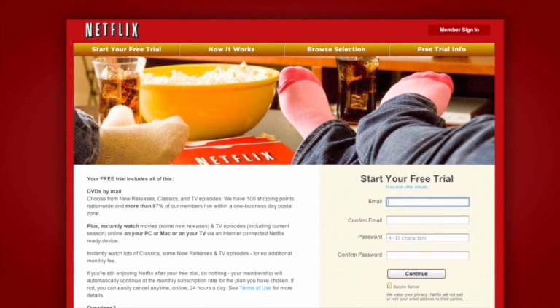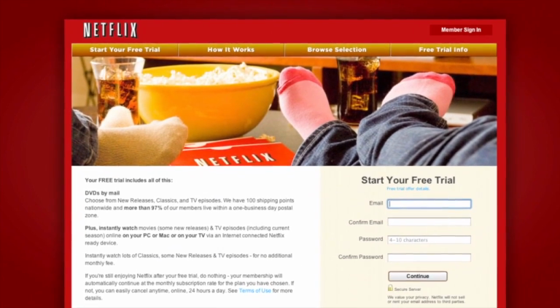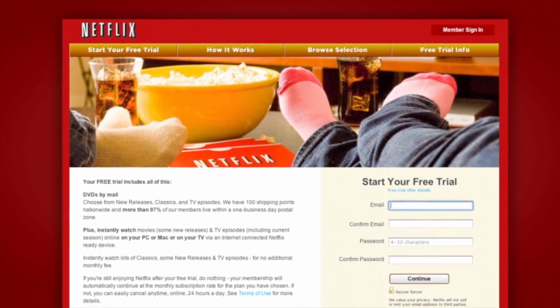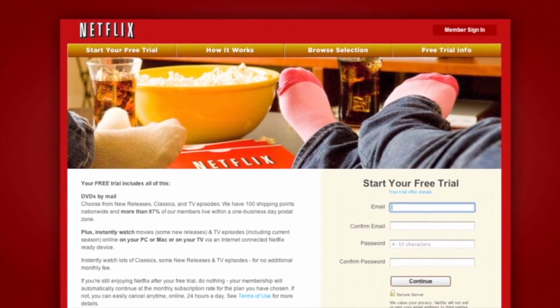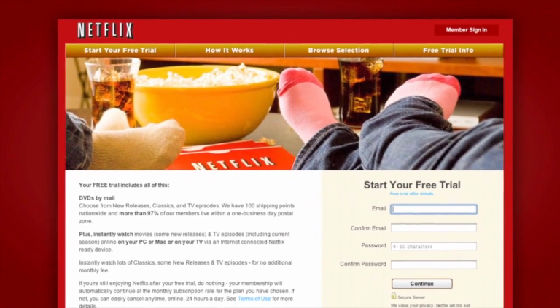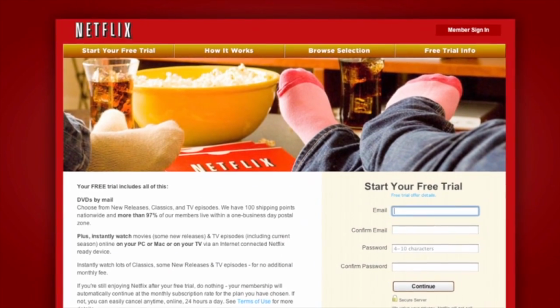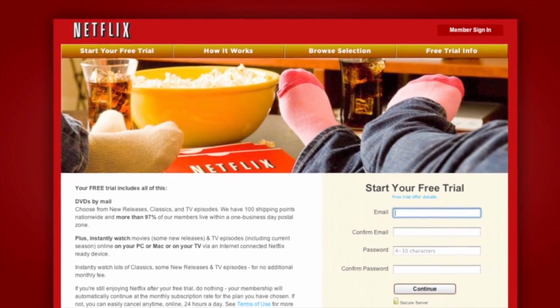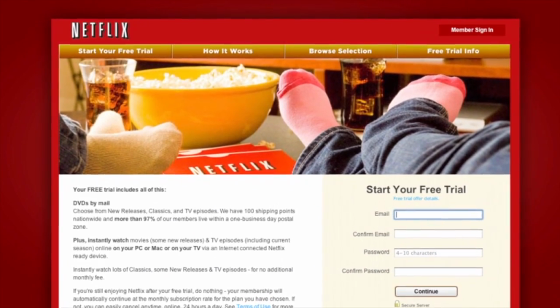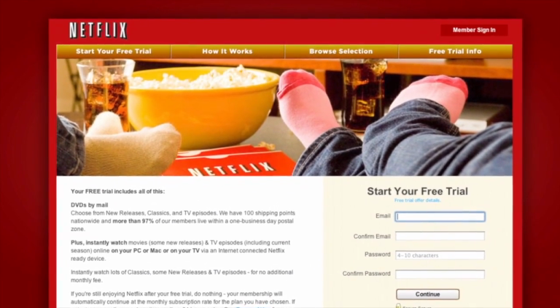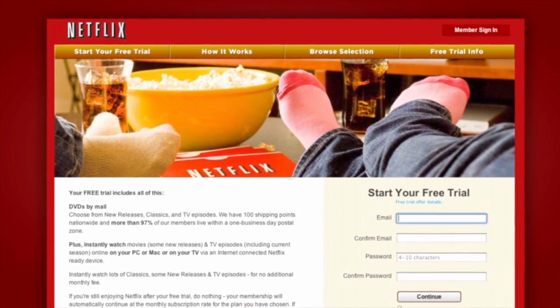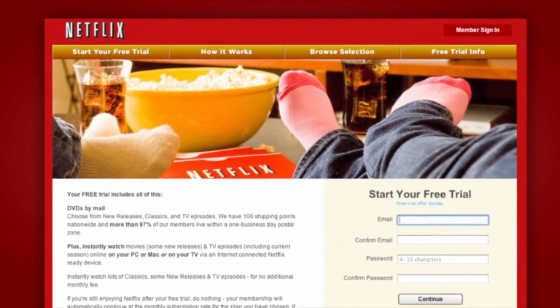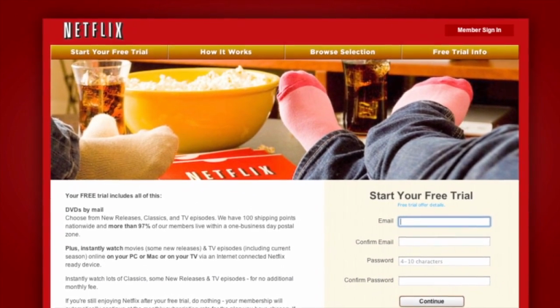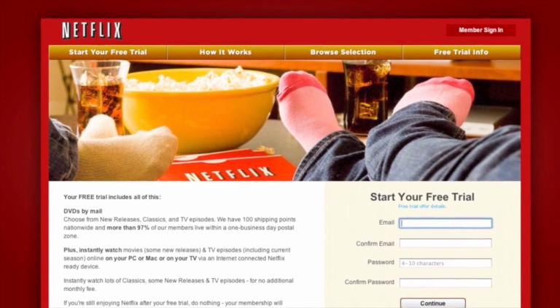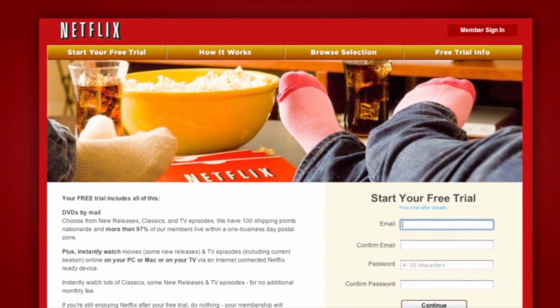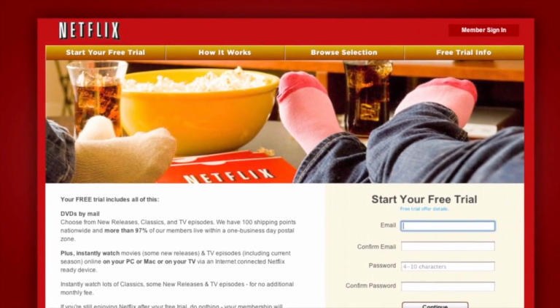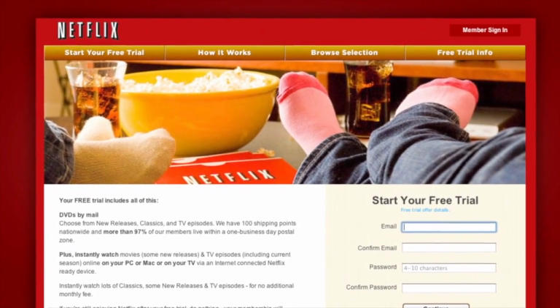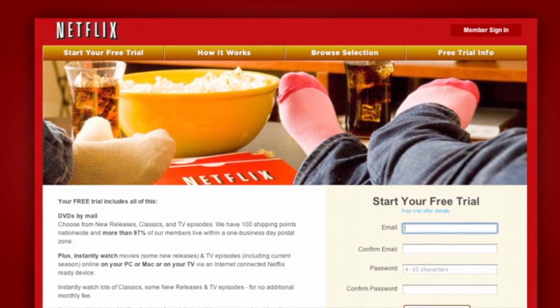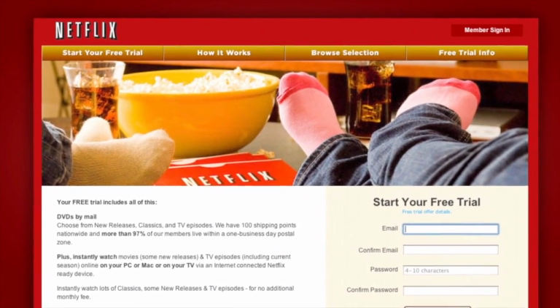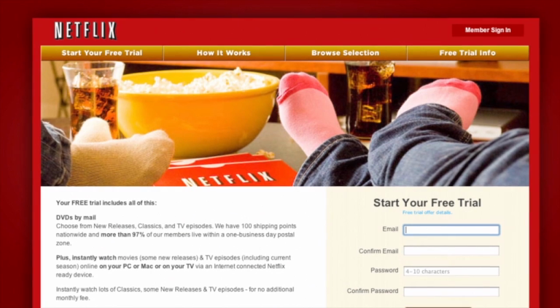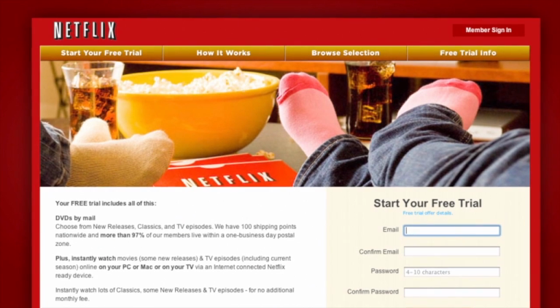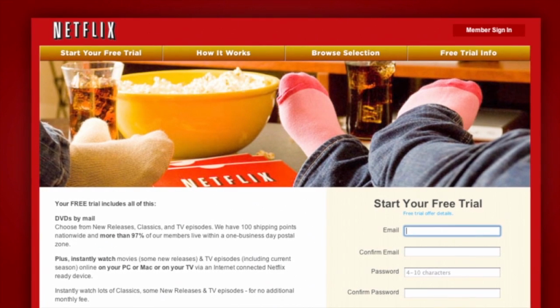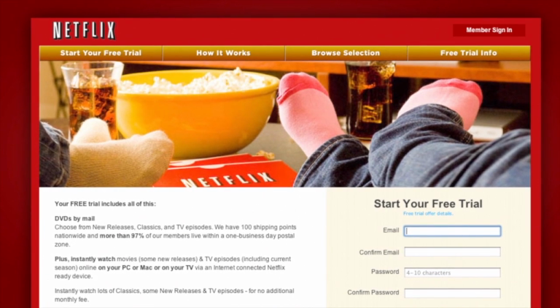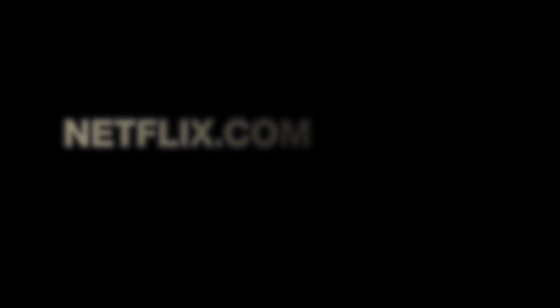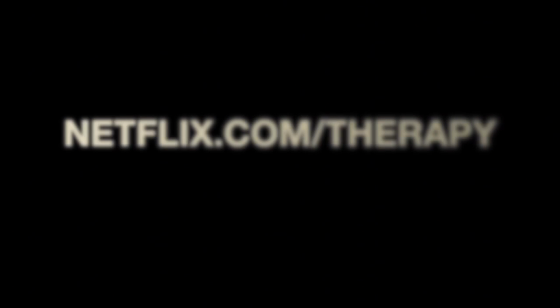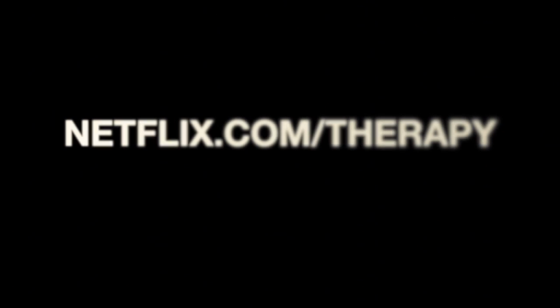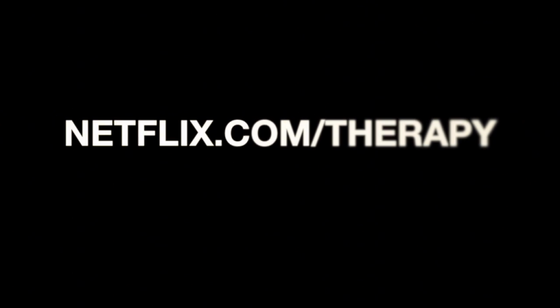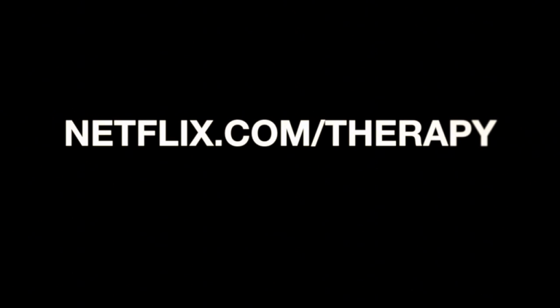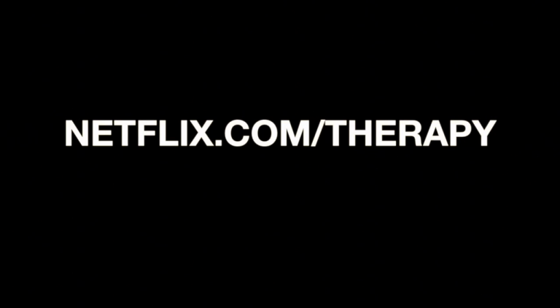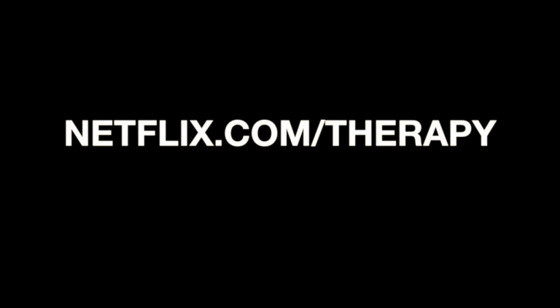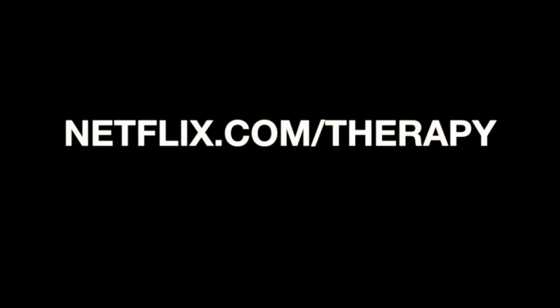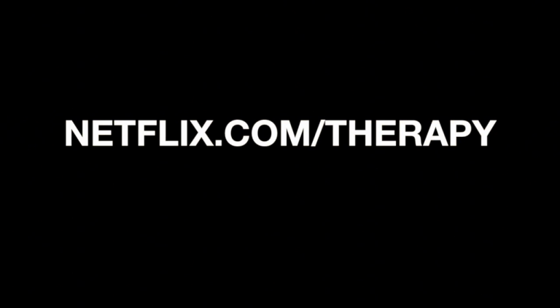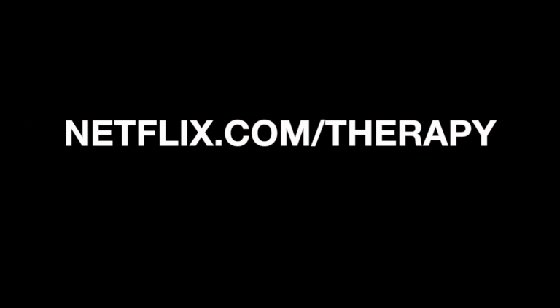Be sure to use that URL — slash therapy — to let them know that we sent you over, and also to help support the show.